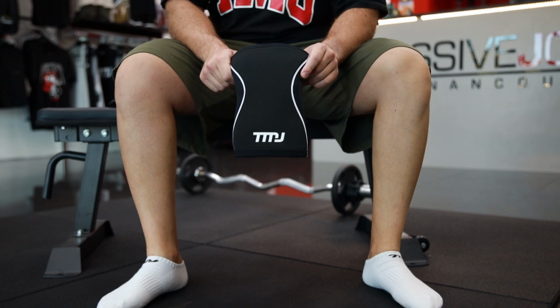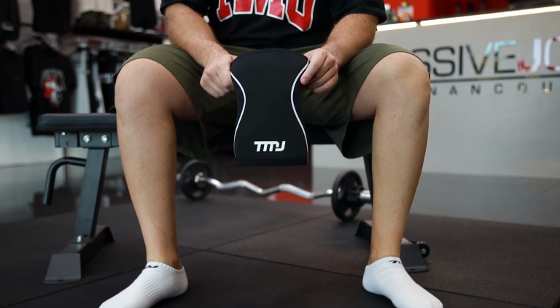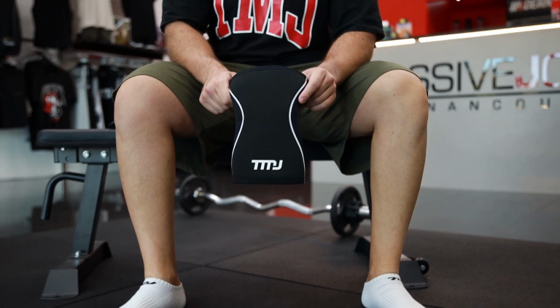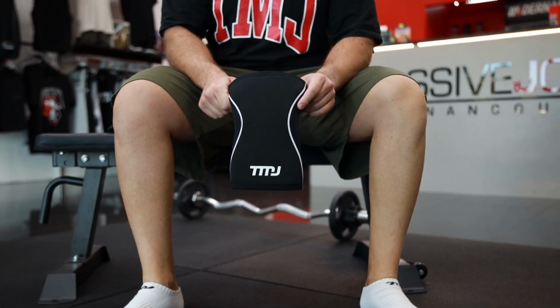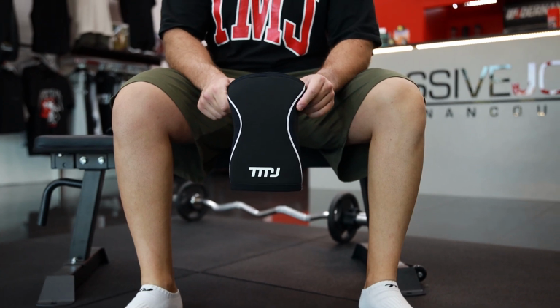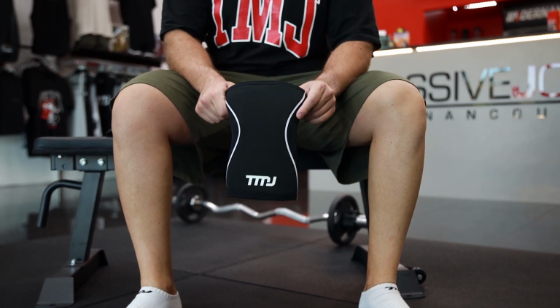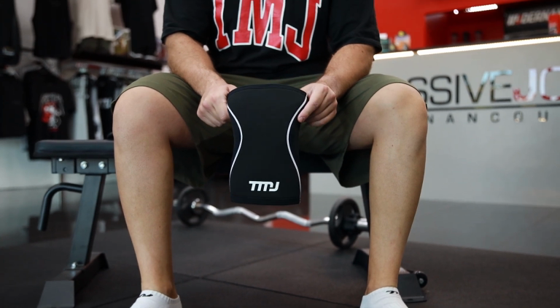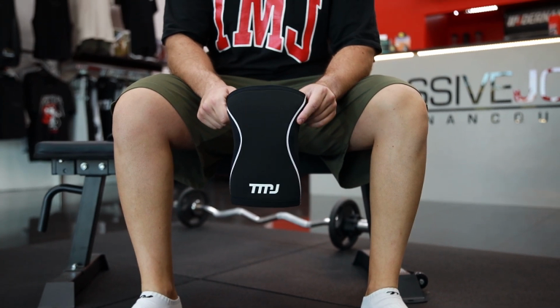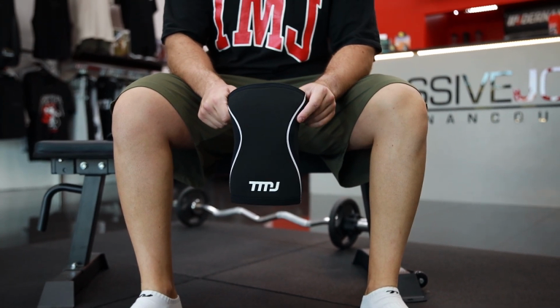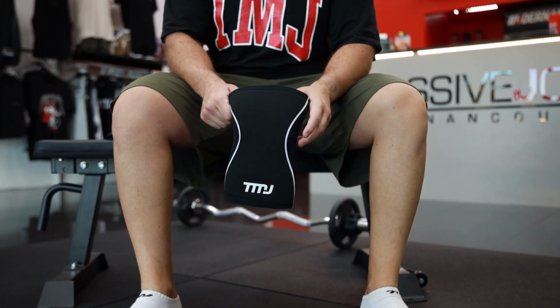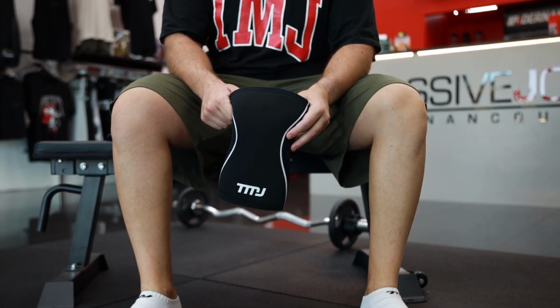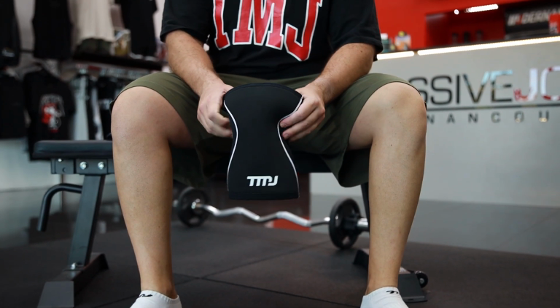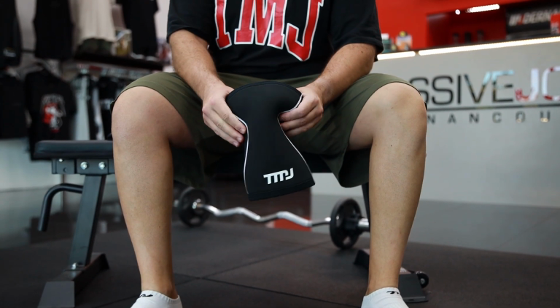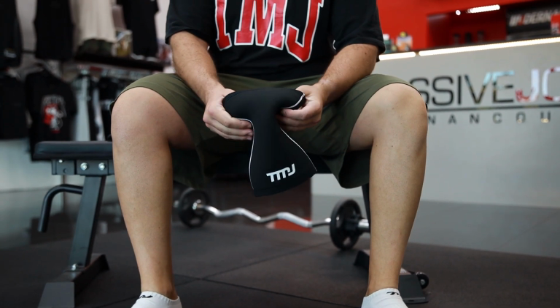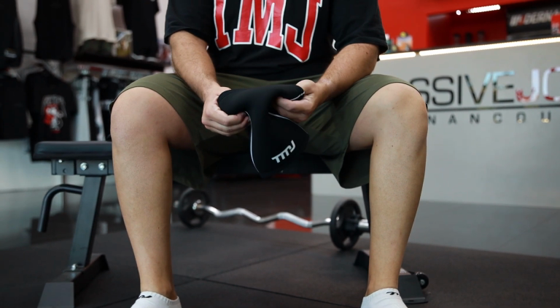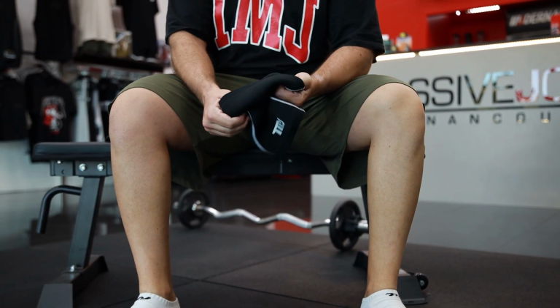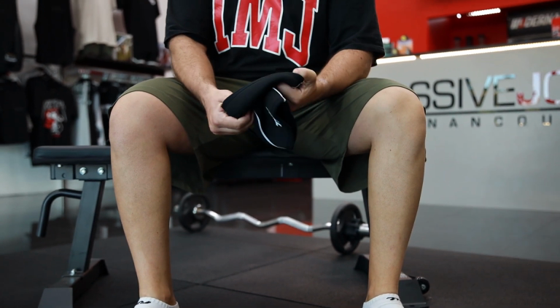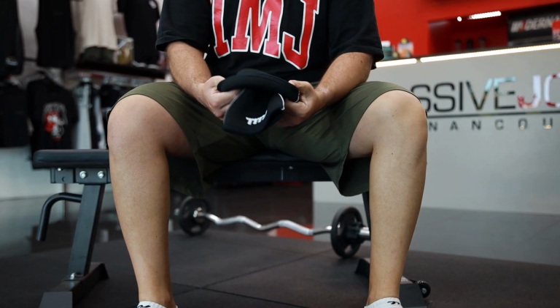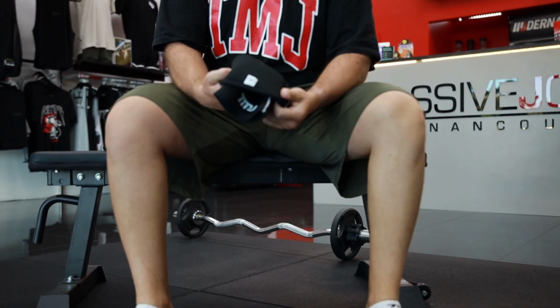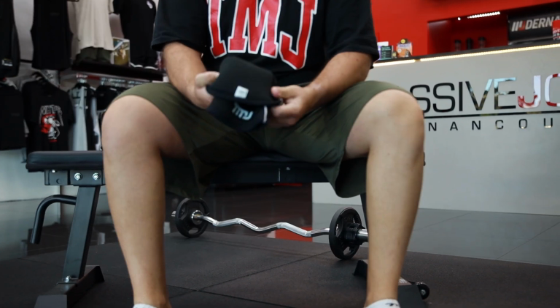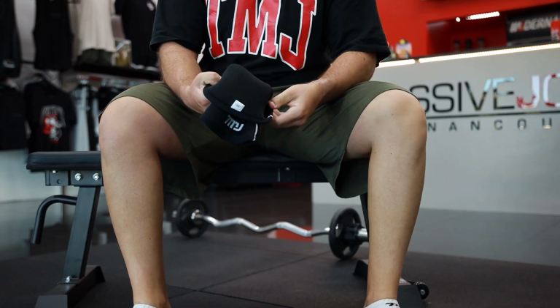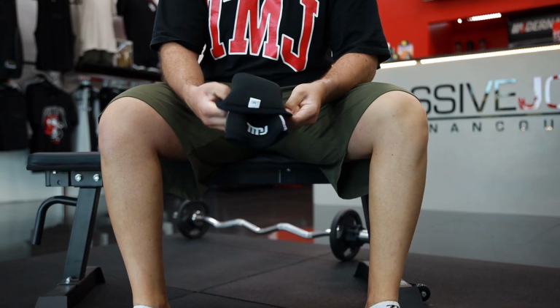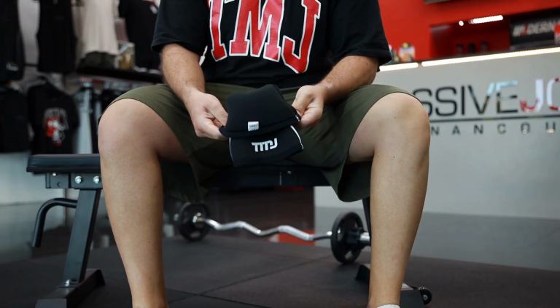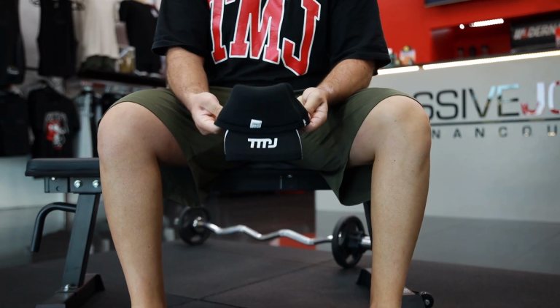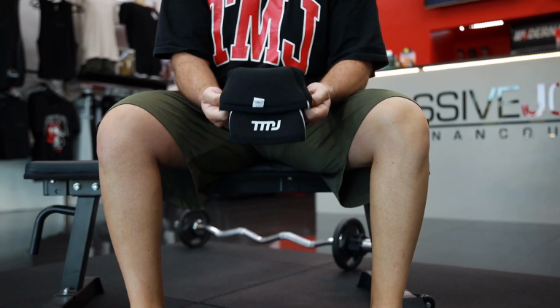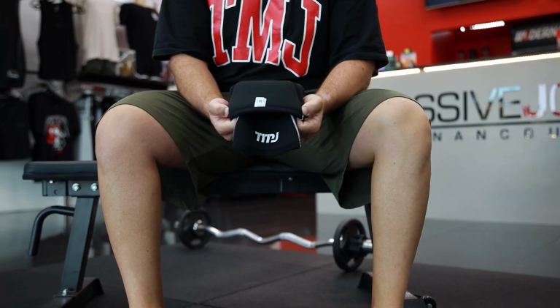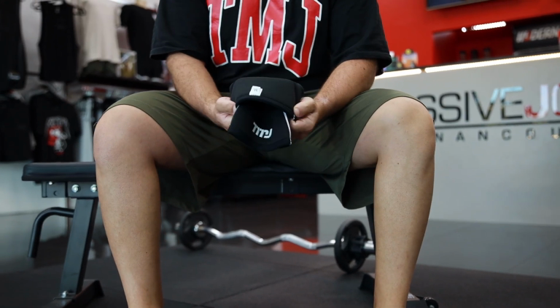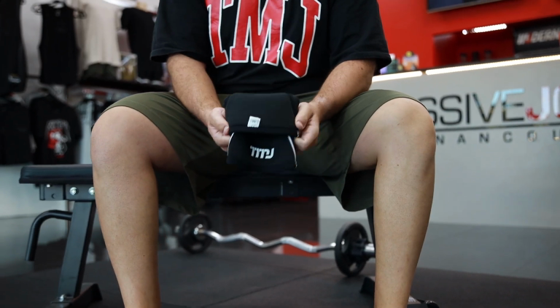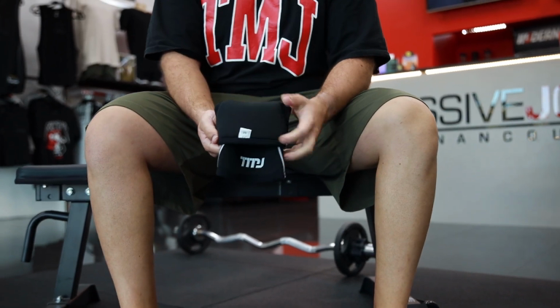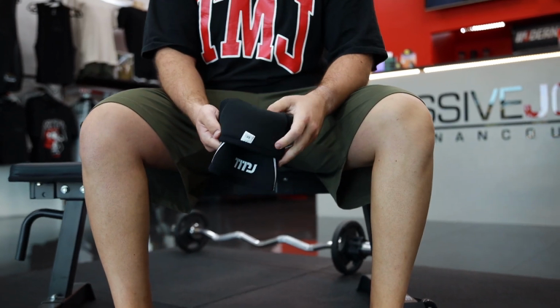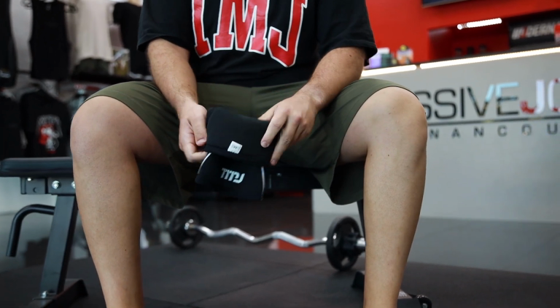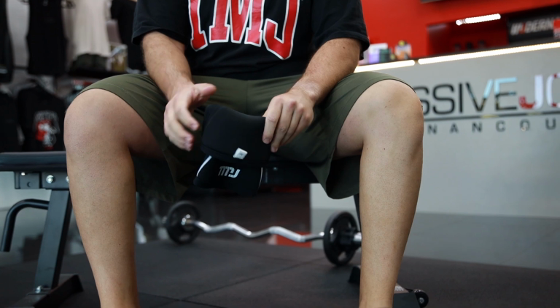TMJ Apparel matrix knee sleeves are a must-have leg day accessory. Here's how you want to put them on.